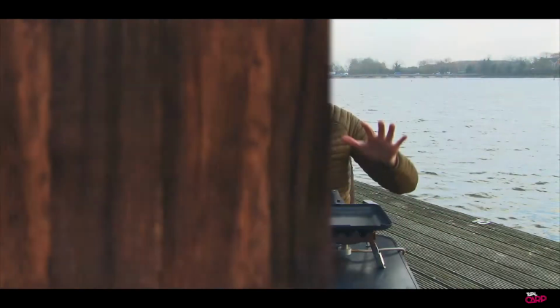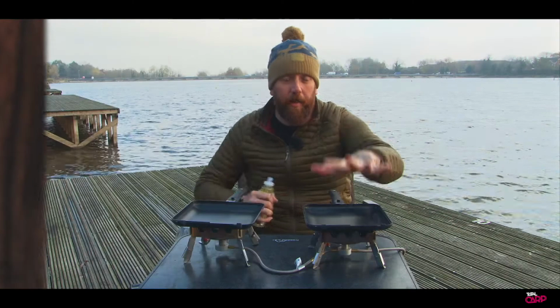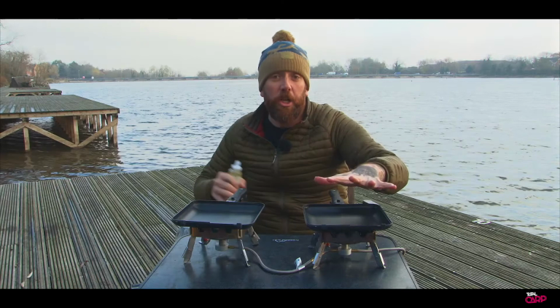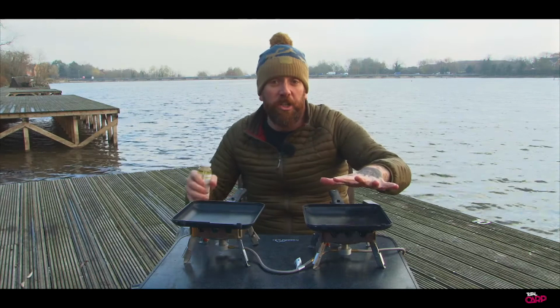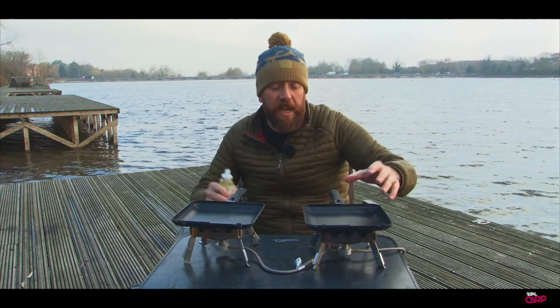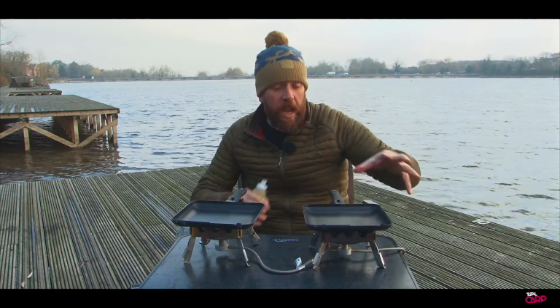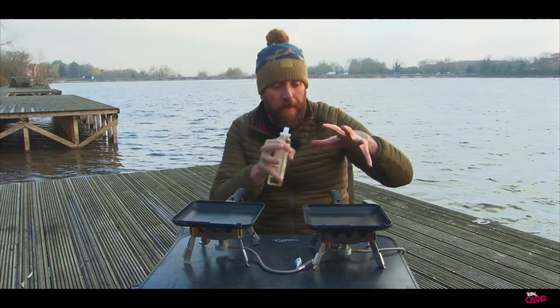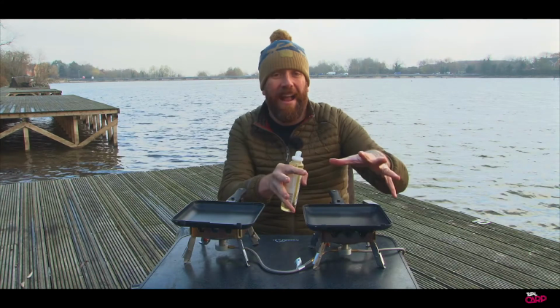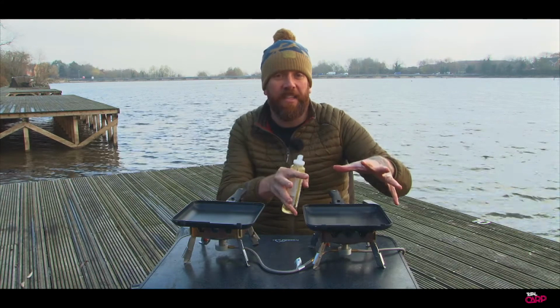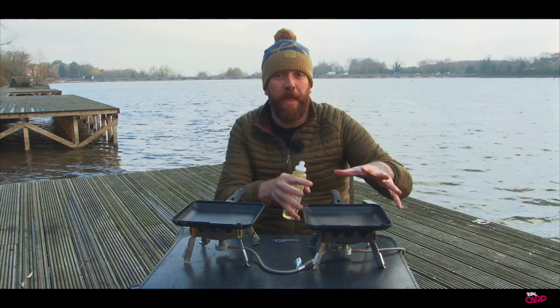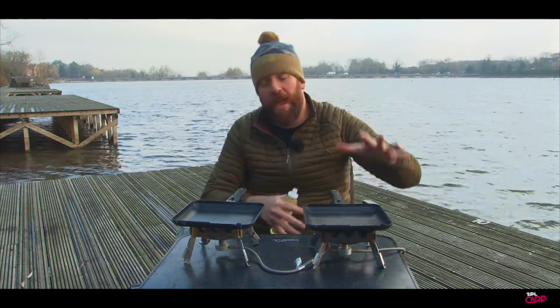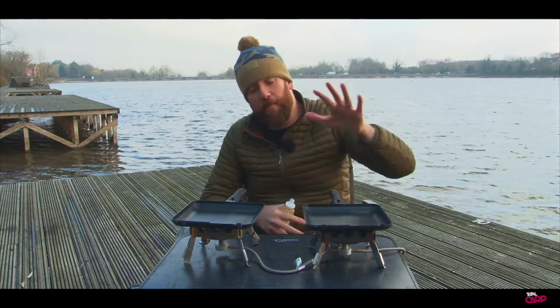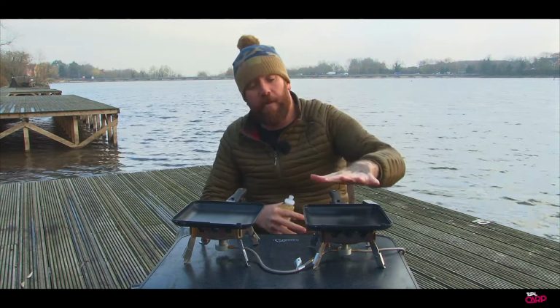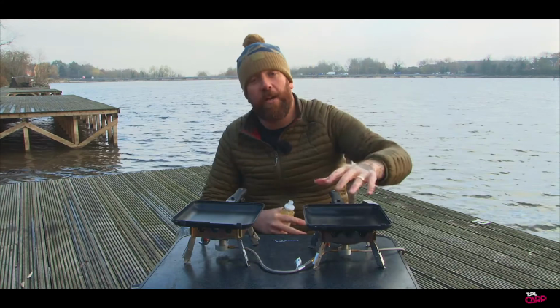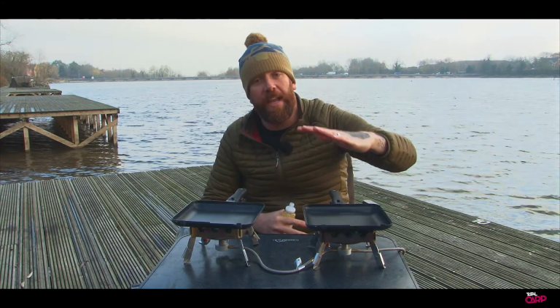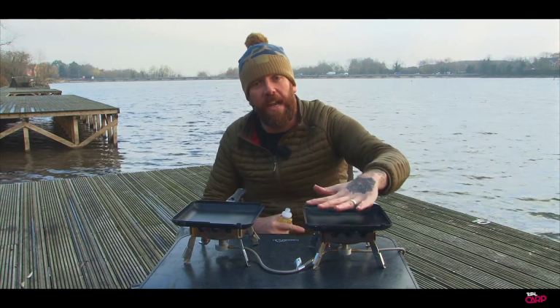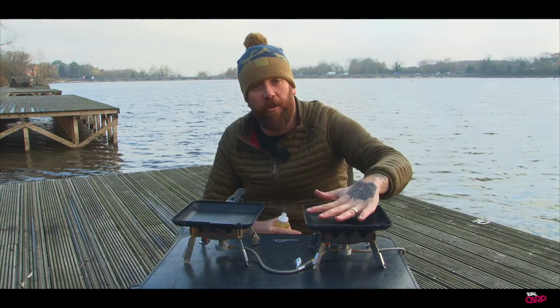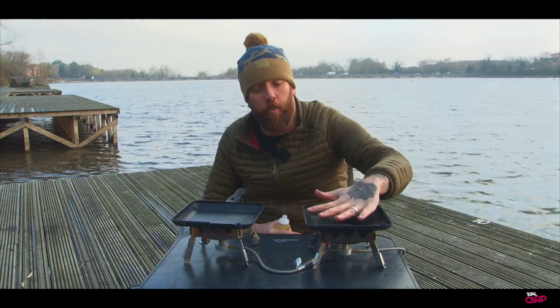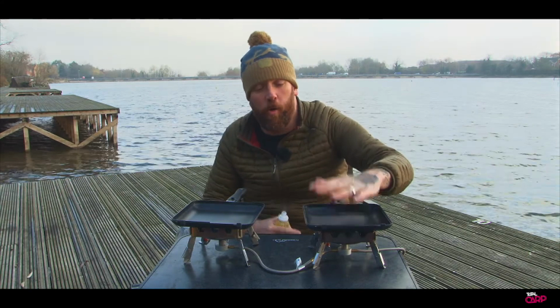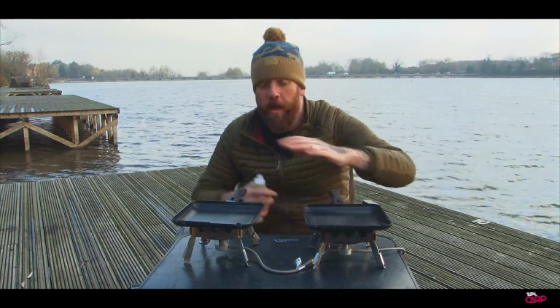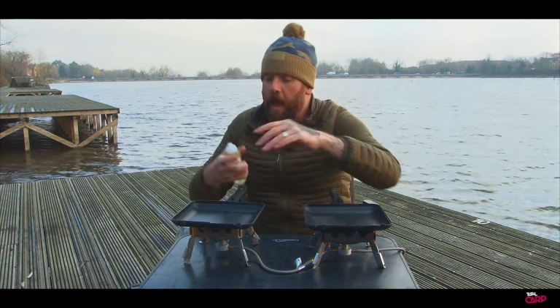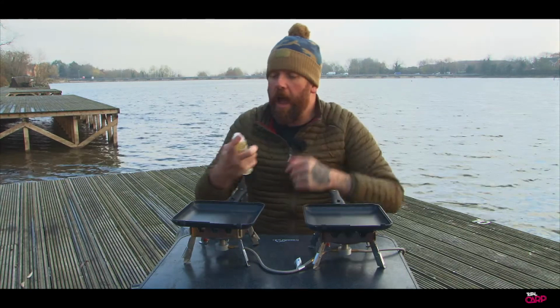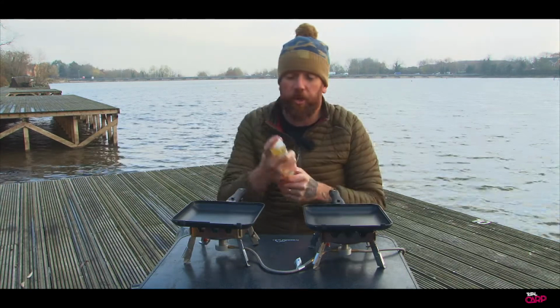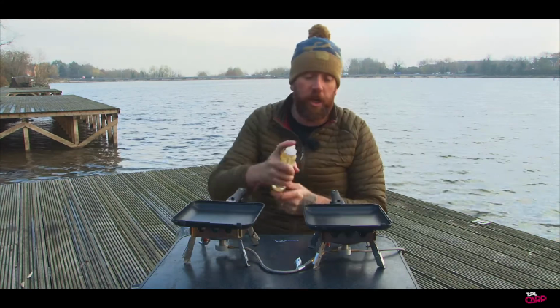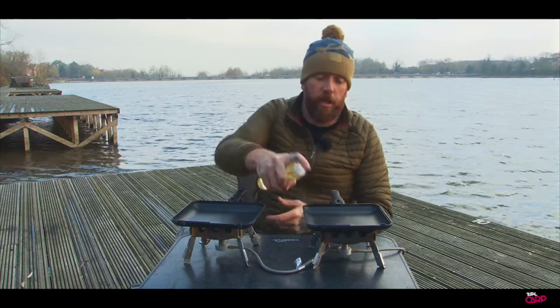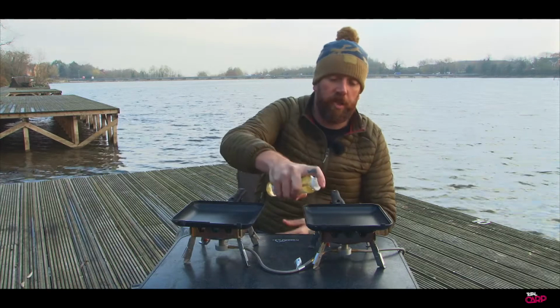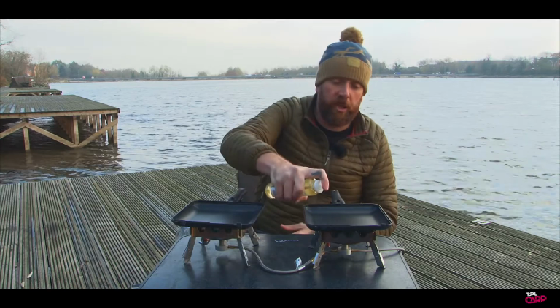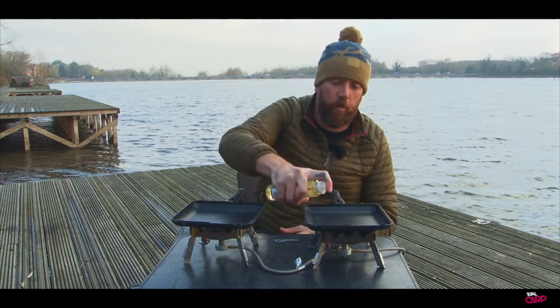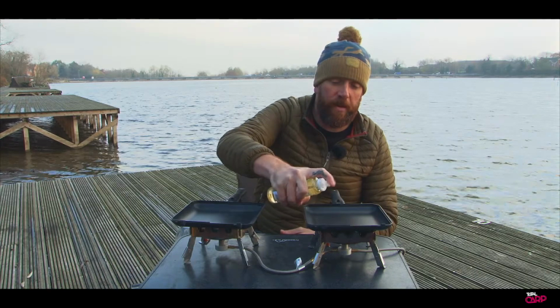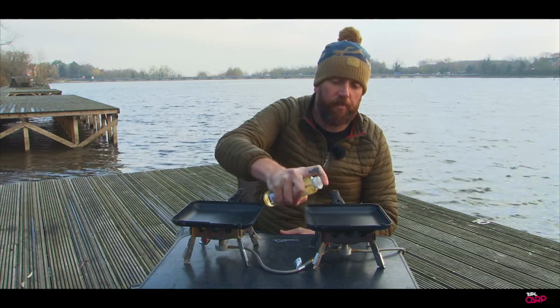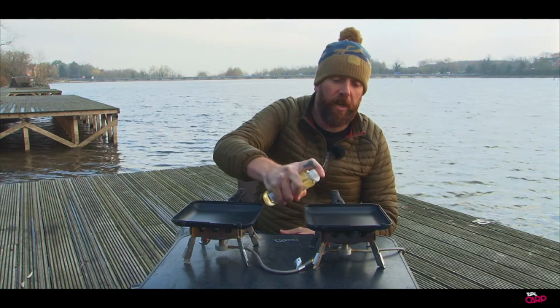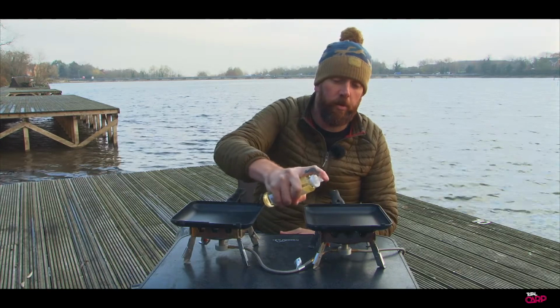So as you can see, the pans are there, they're already on, they're getting nice and warm. I'm just going to use a small bit of spray oil.